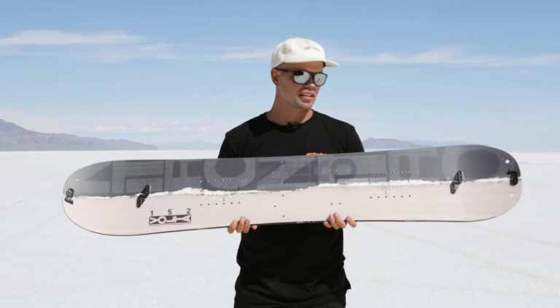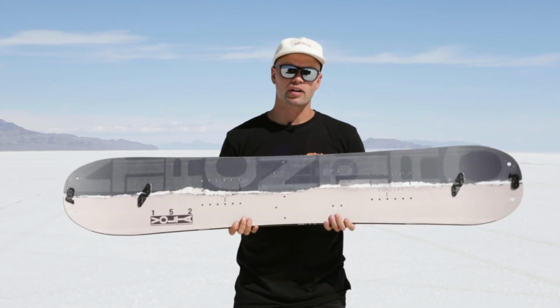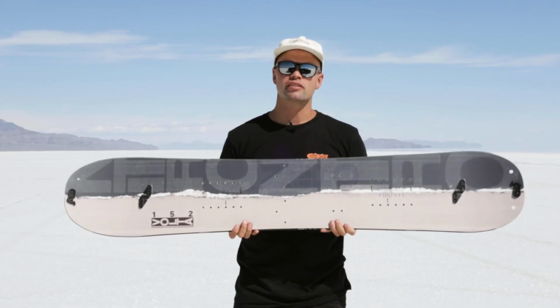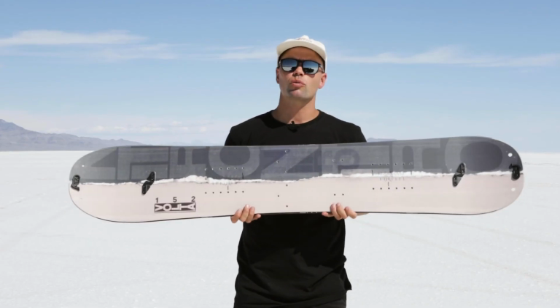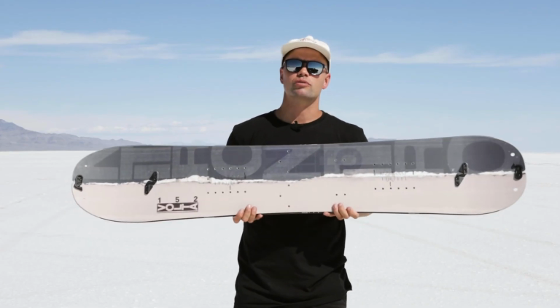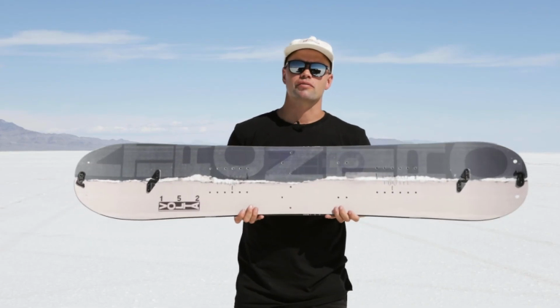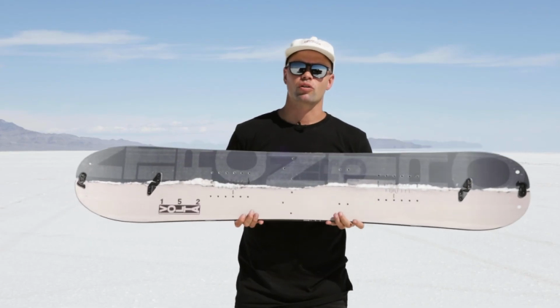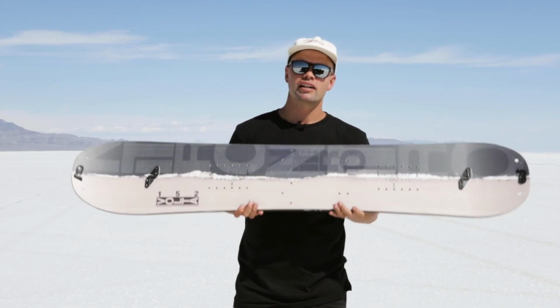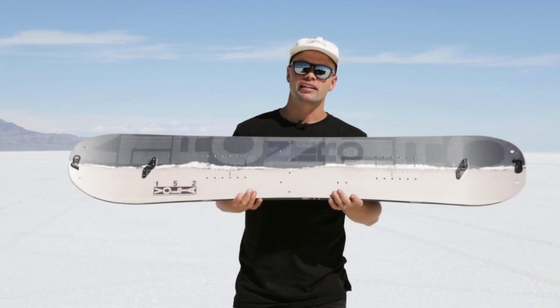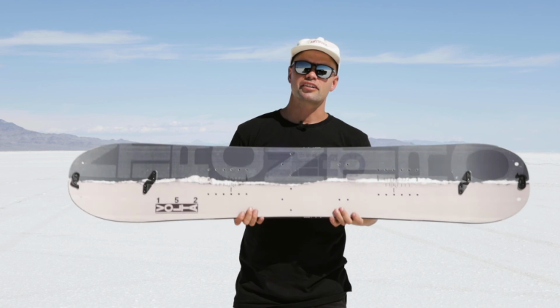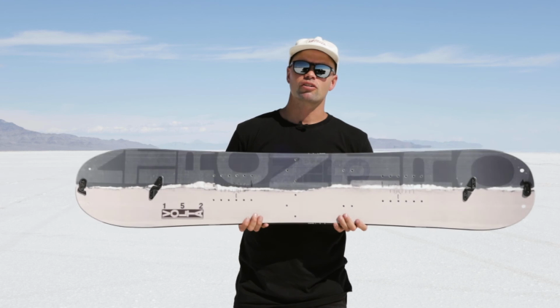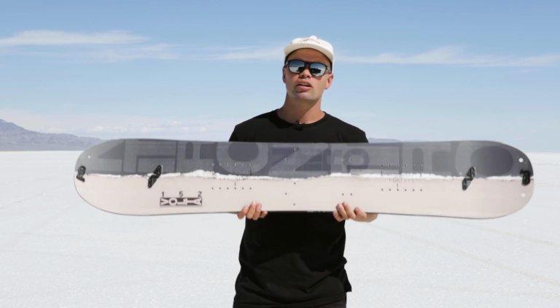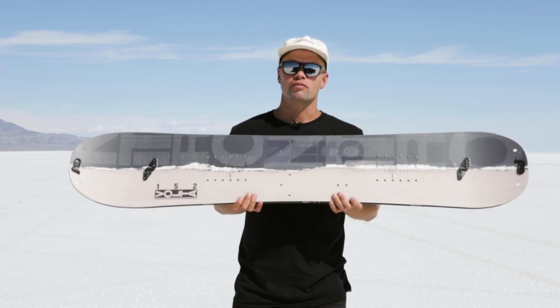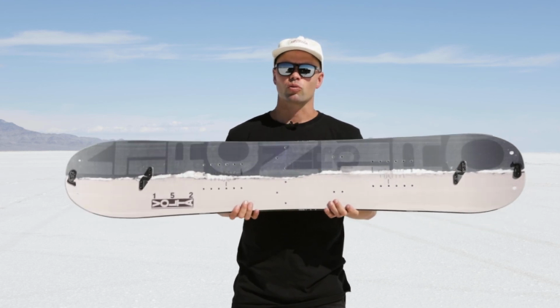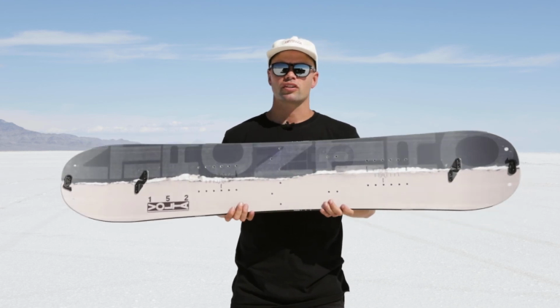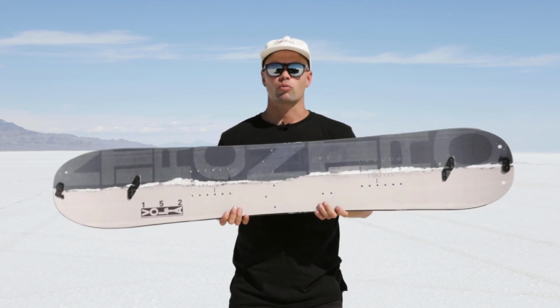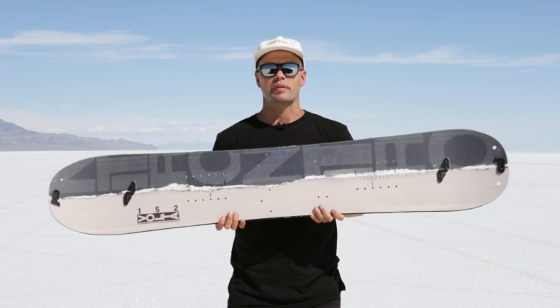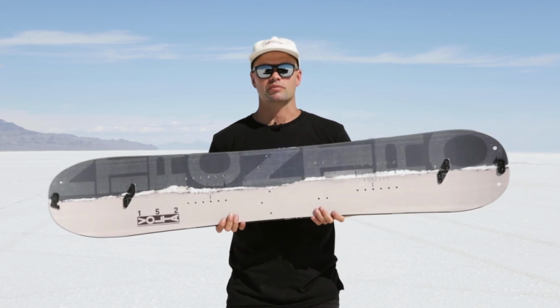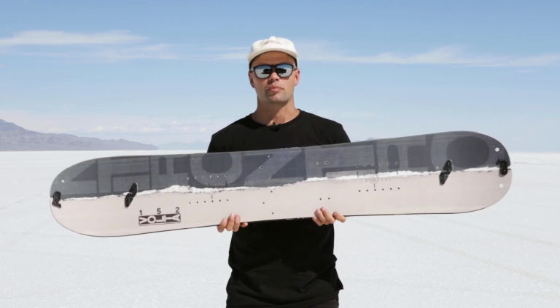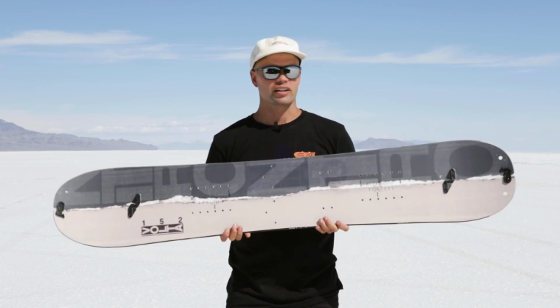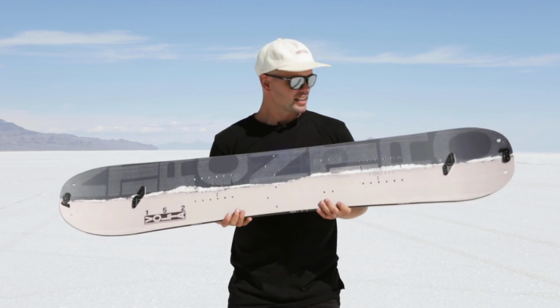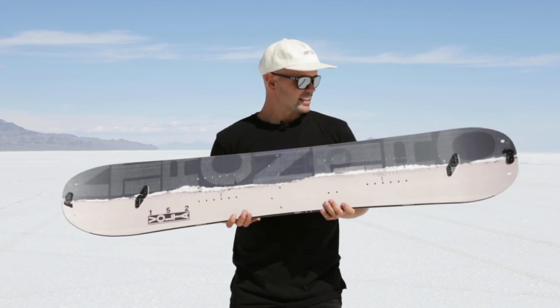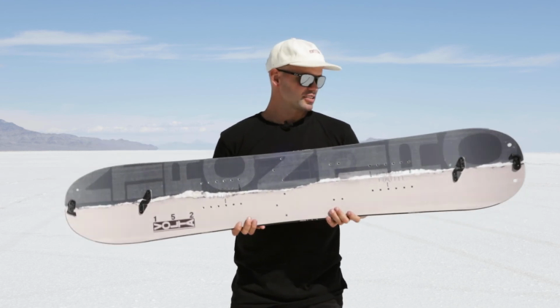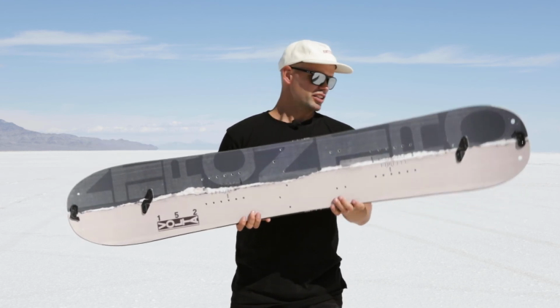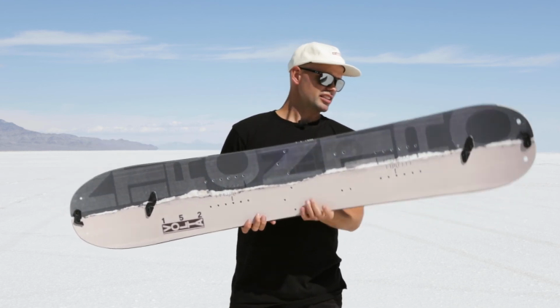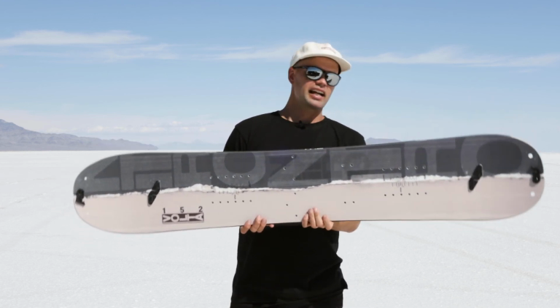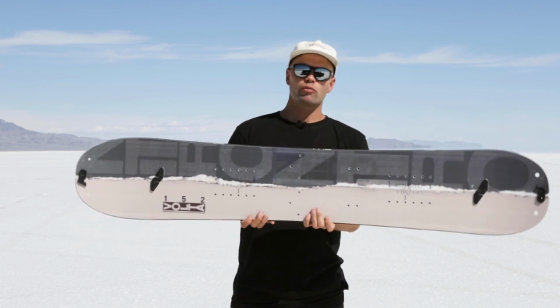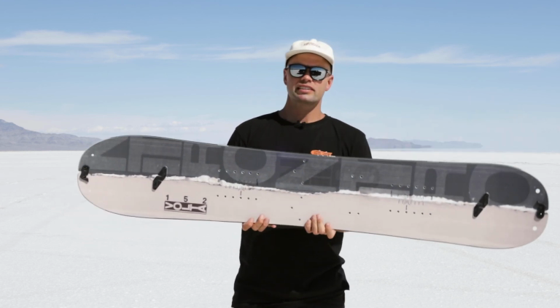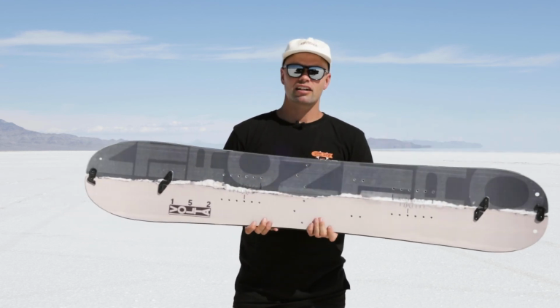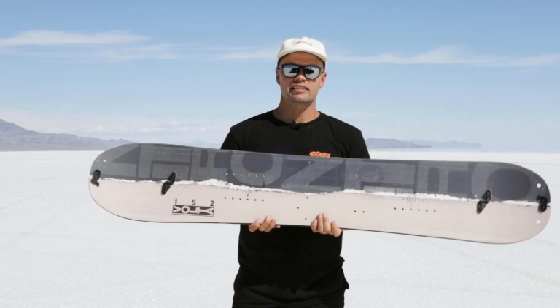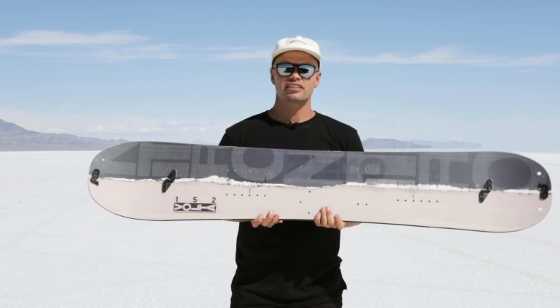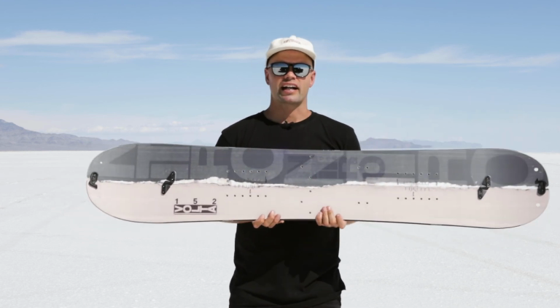Then look no further than the brand new 2024 Nitro Volta Women's Splitboard. Thanks for watching and hopefully see you out on the skin track.